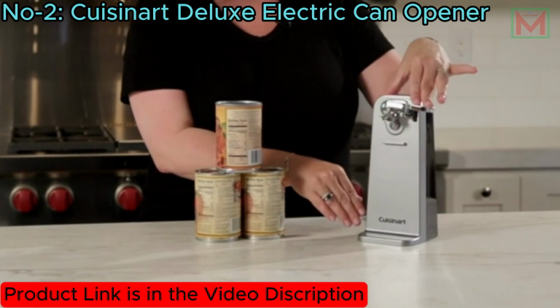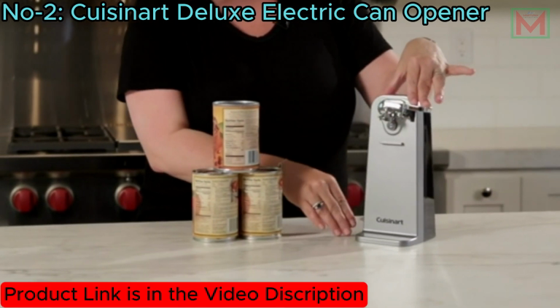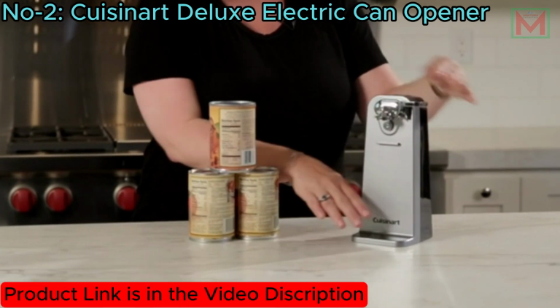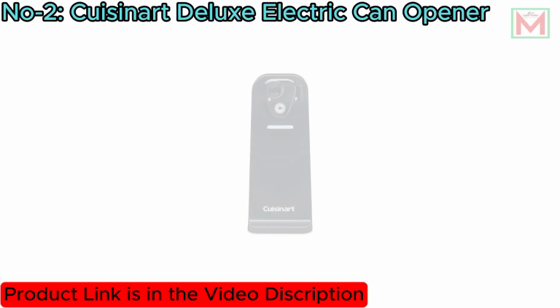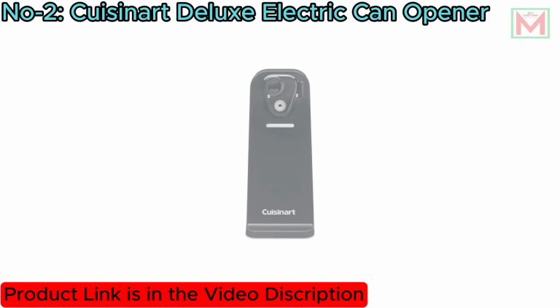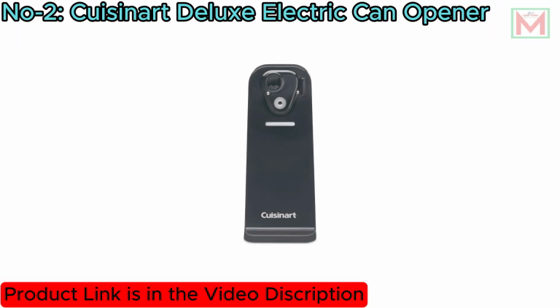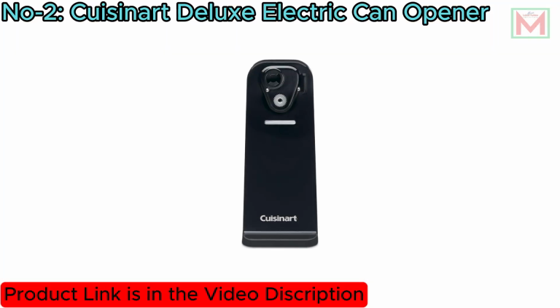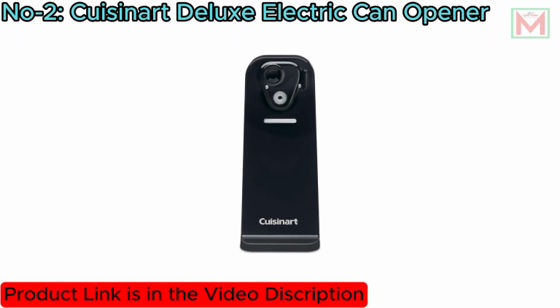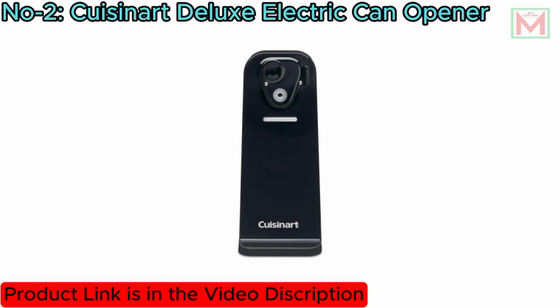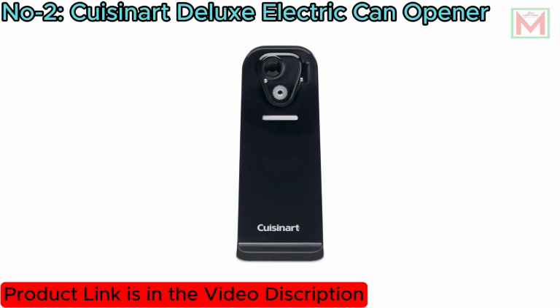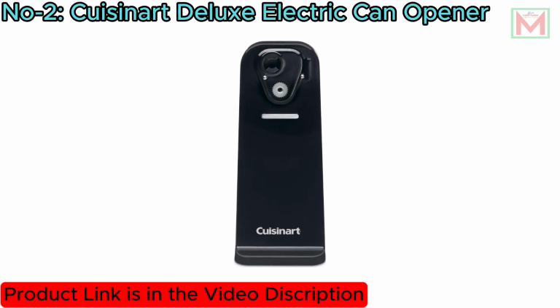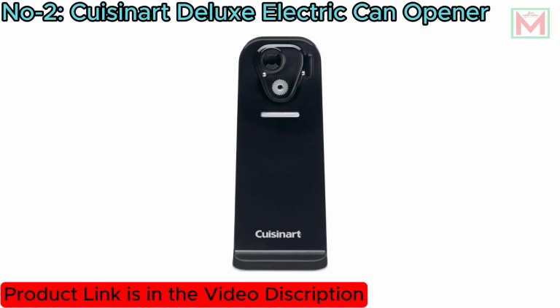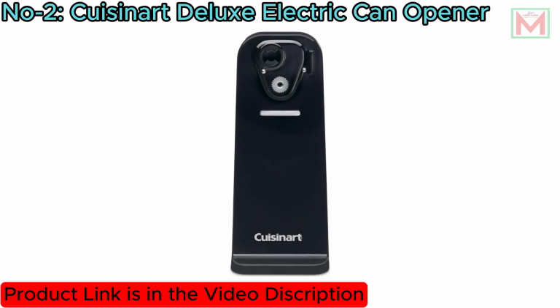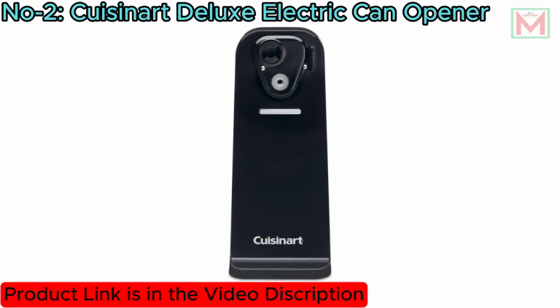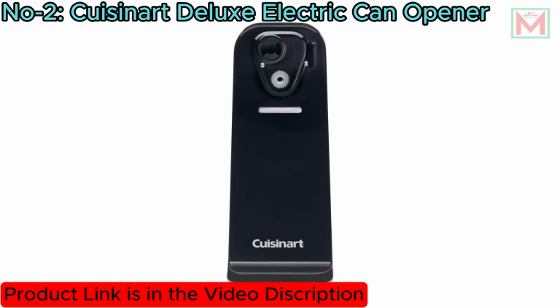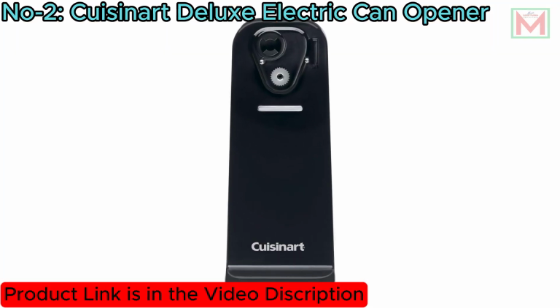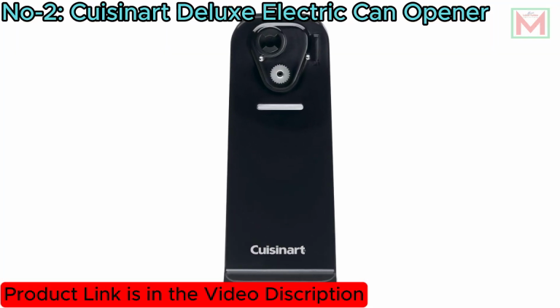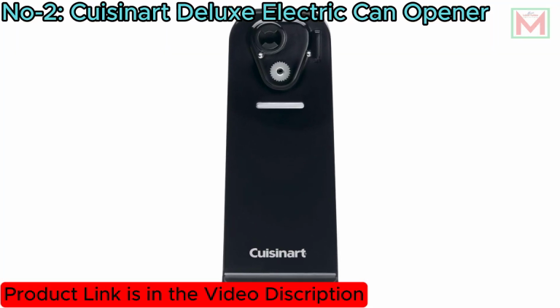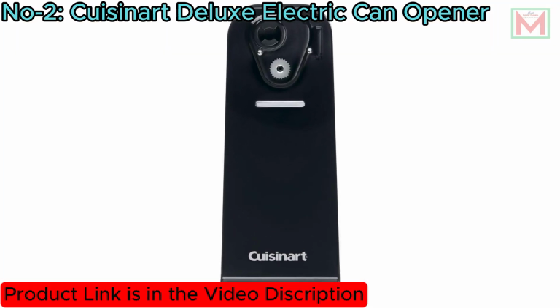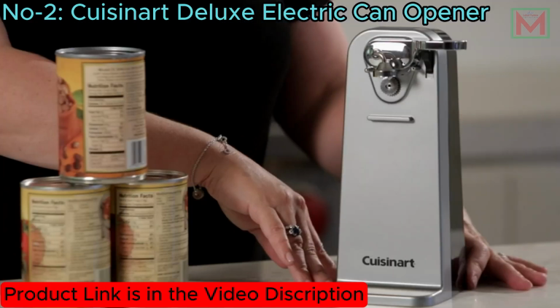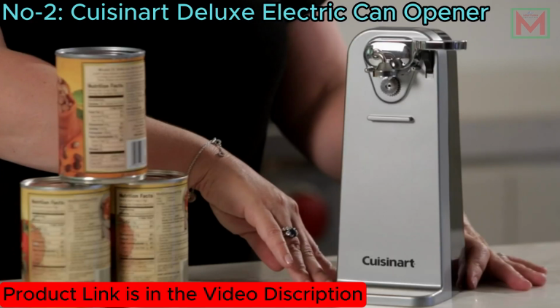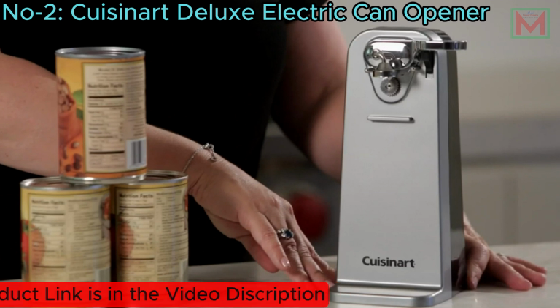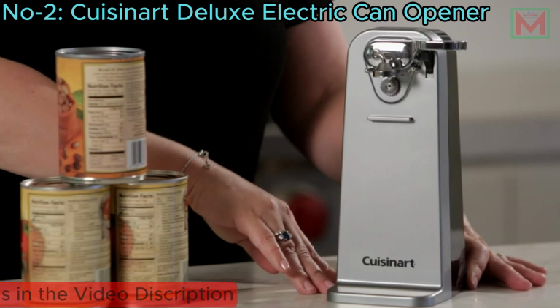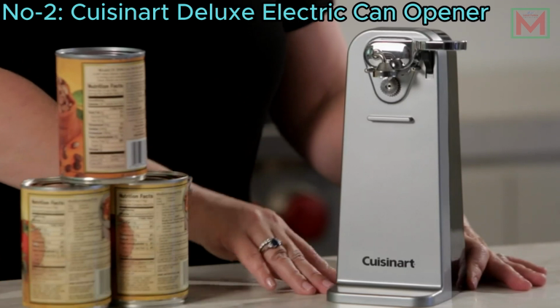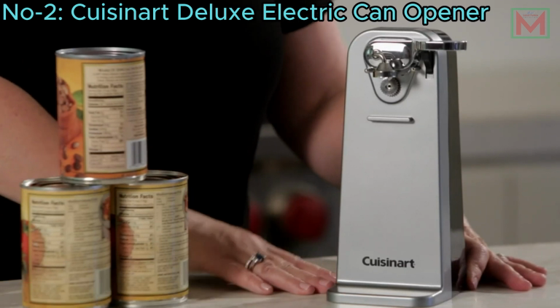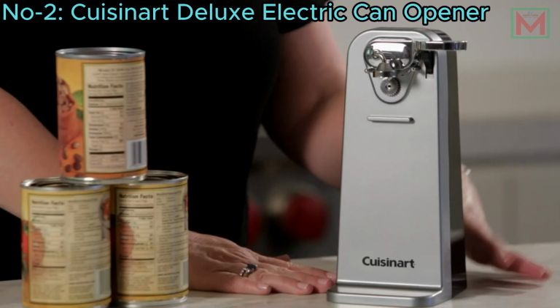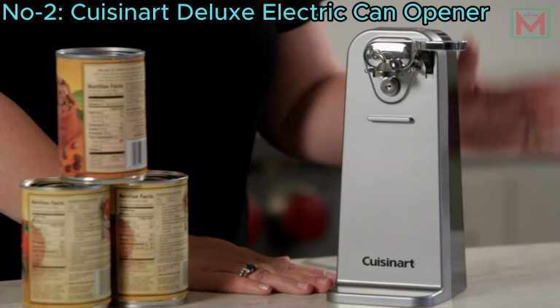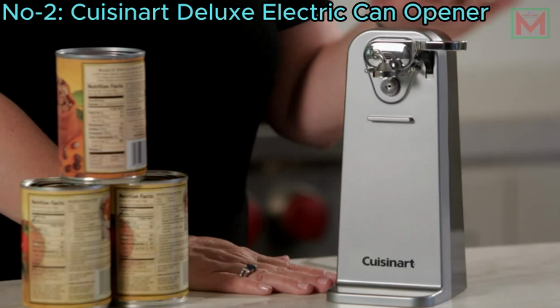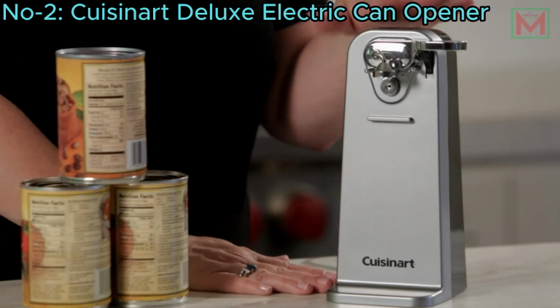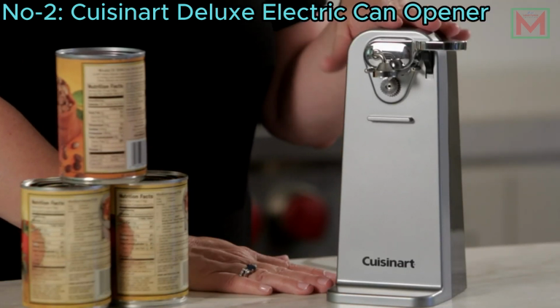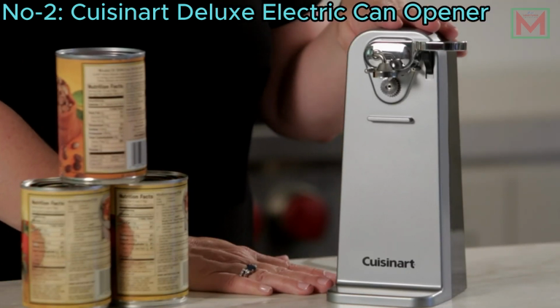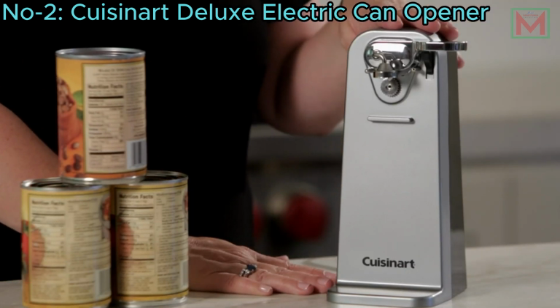Additionally, this product is BPA-free, ensuring safety and peace of mind.